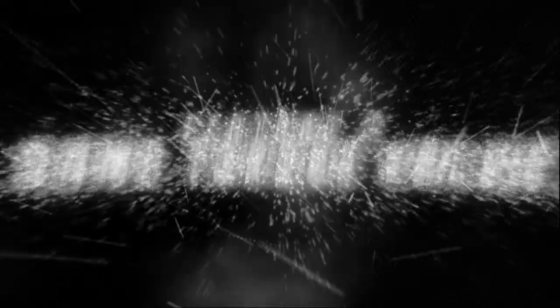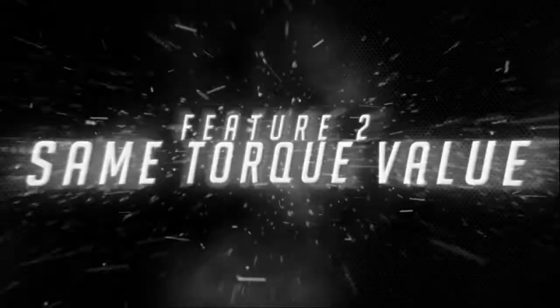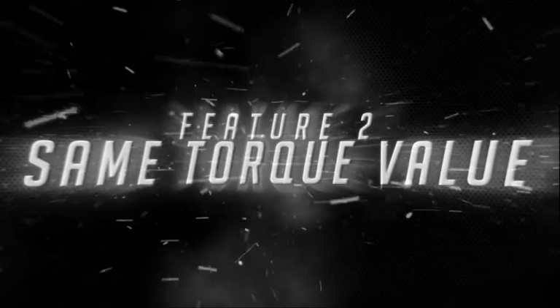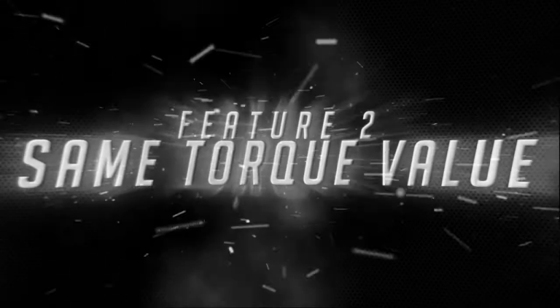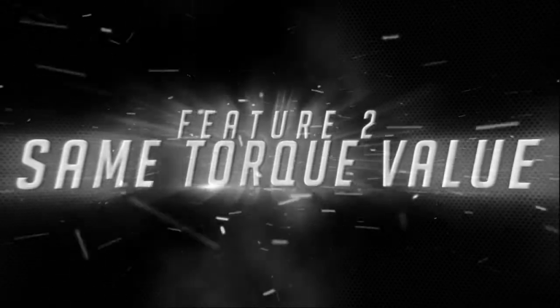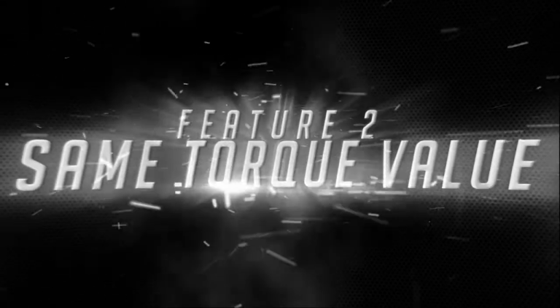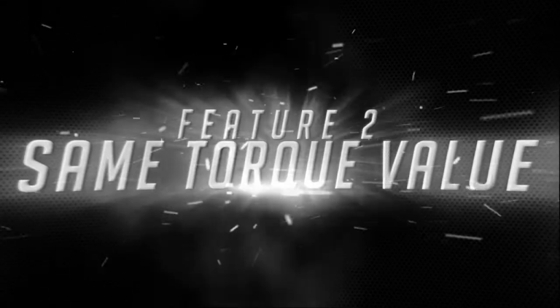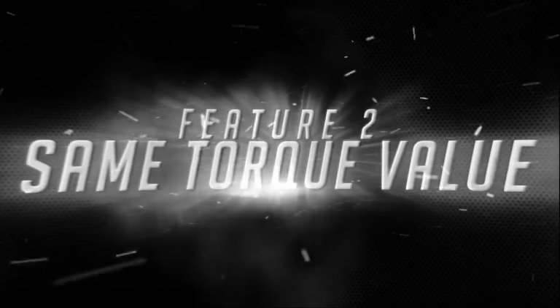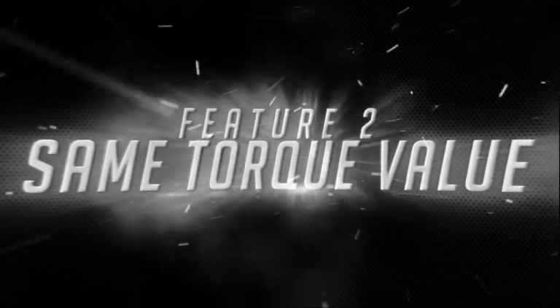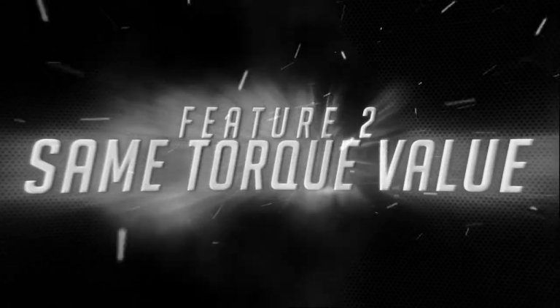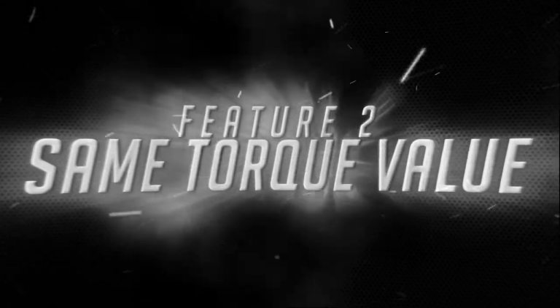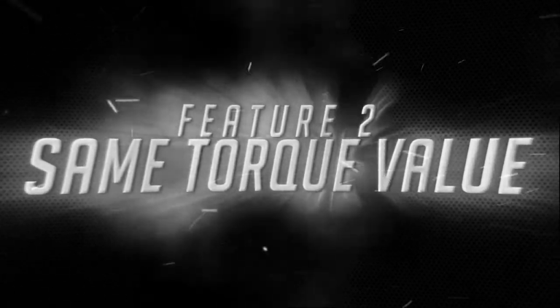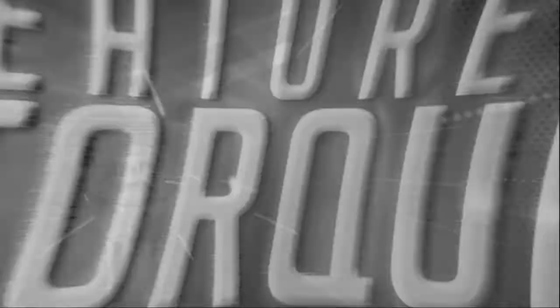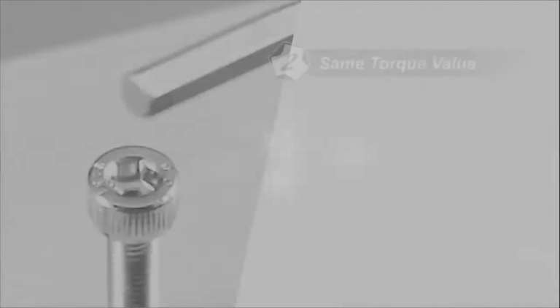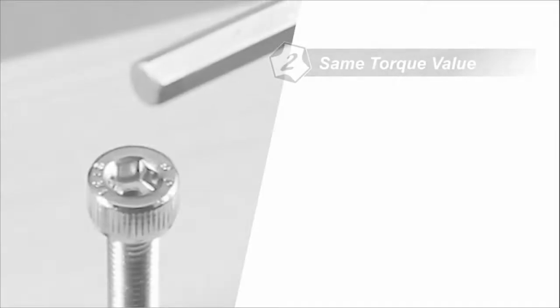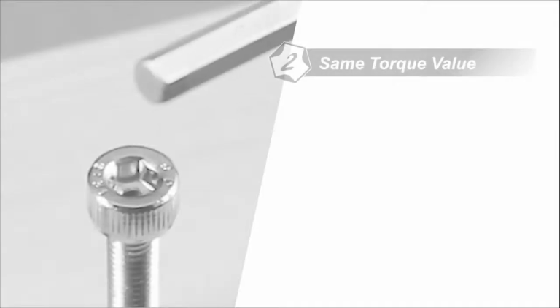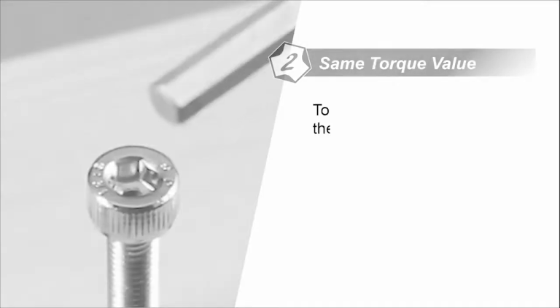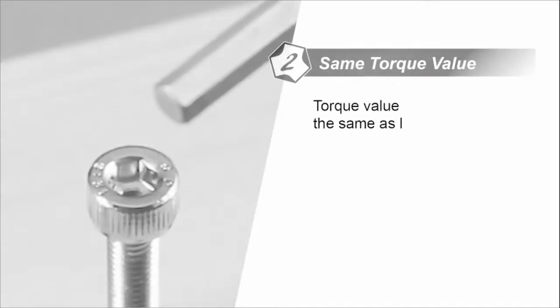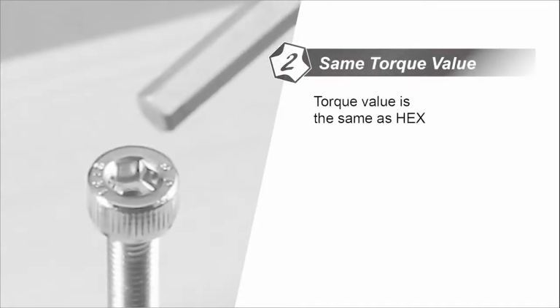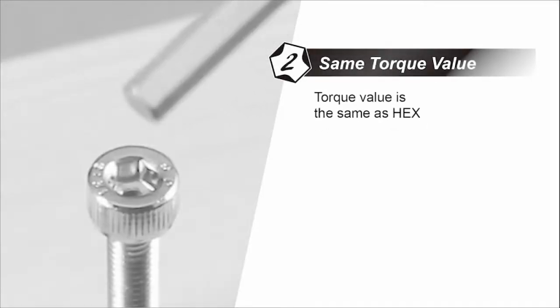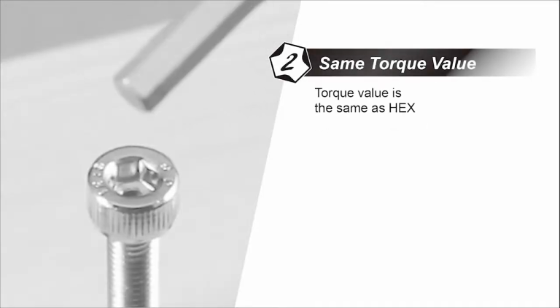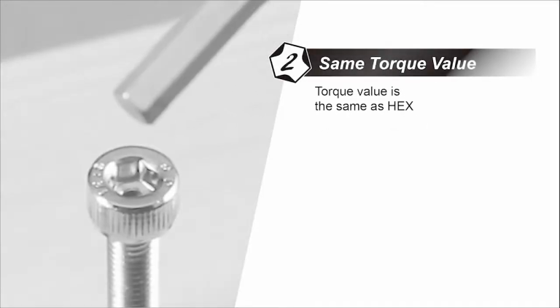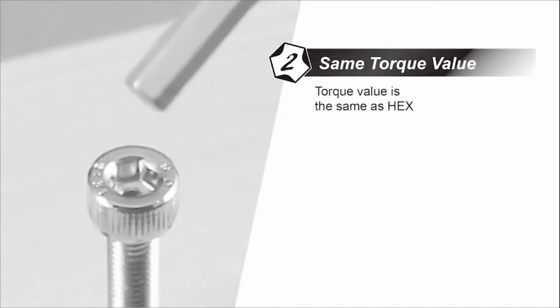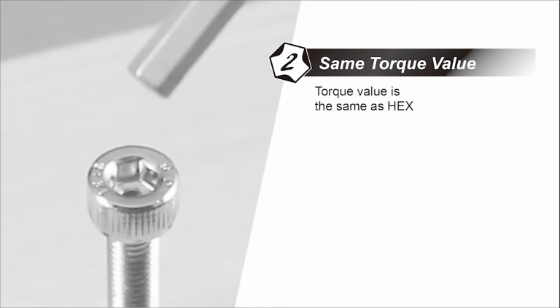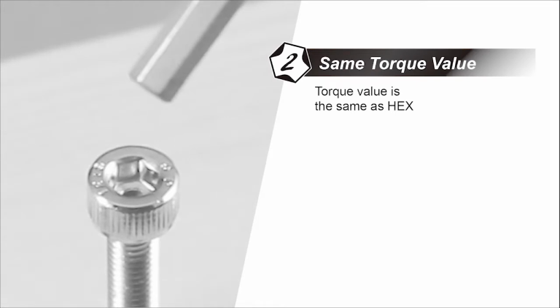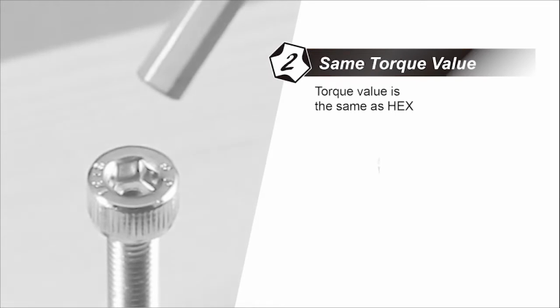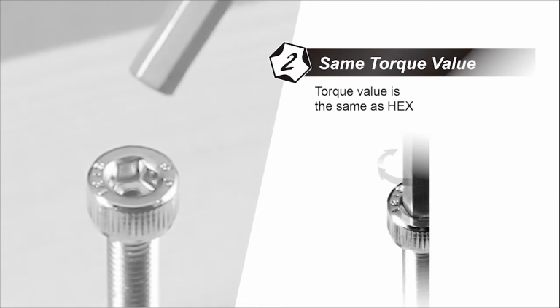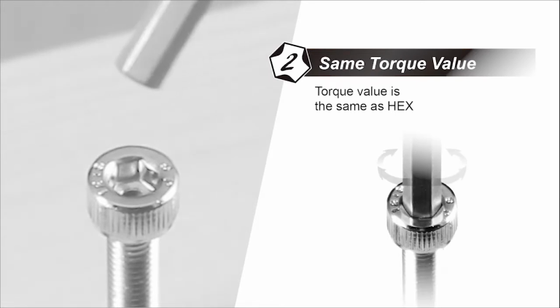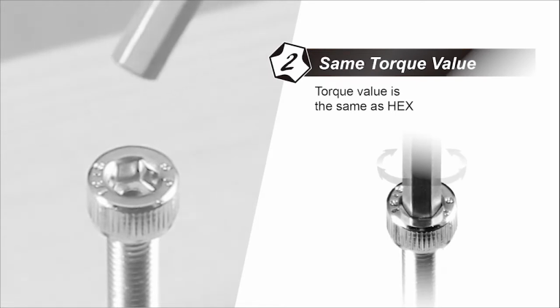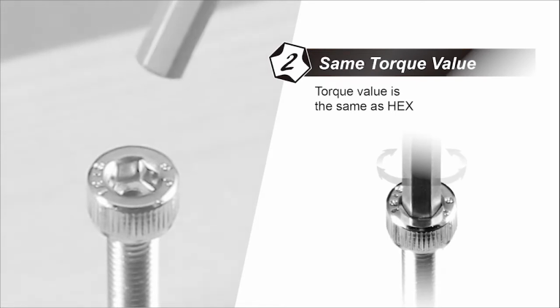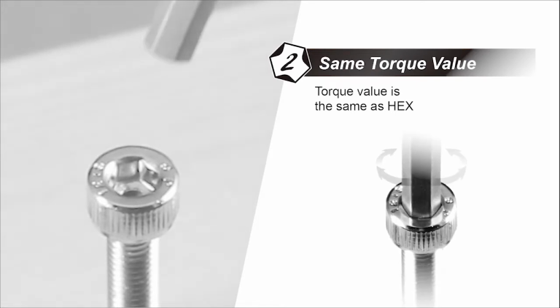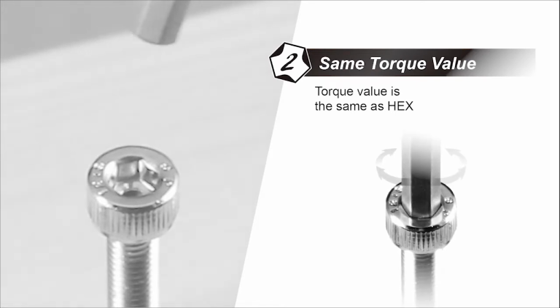Same Torque Value. The torque value is the same as Hex.